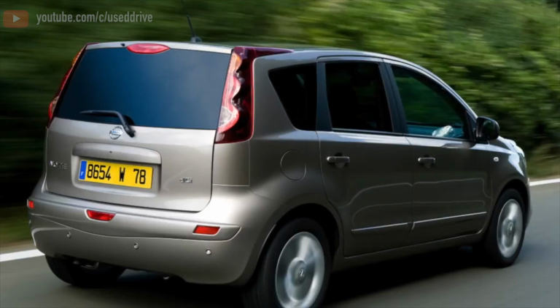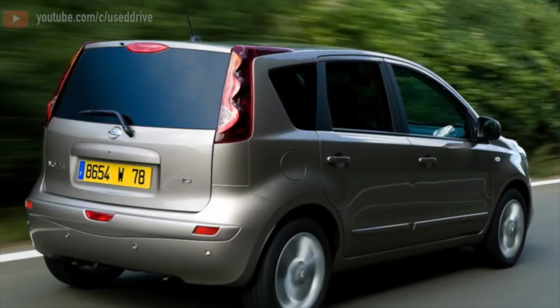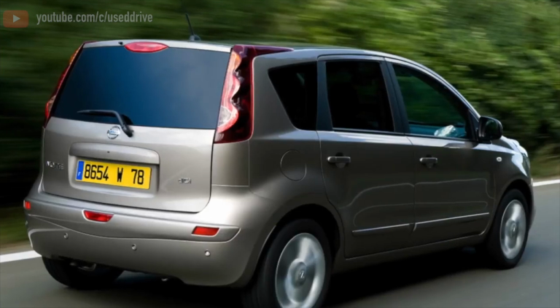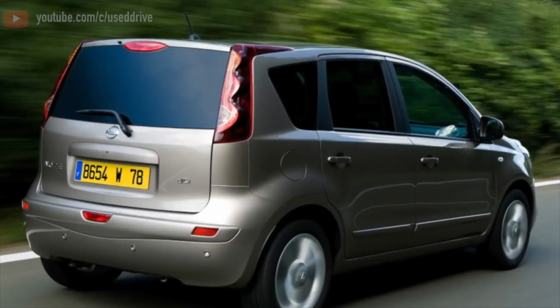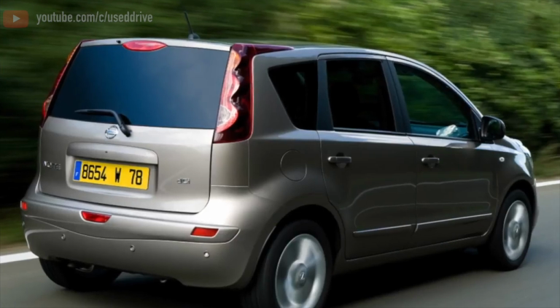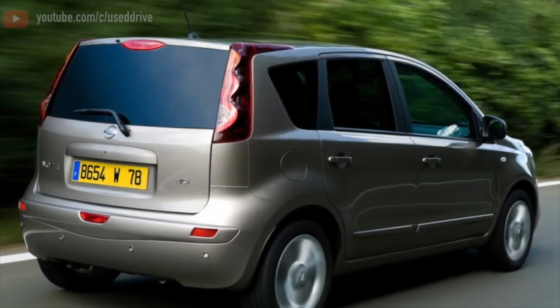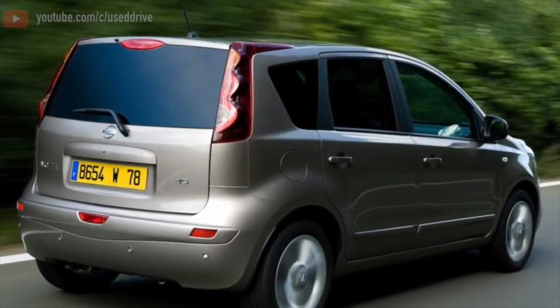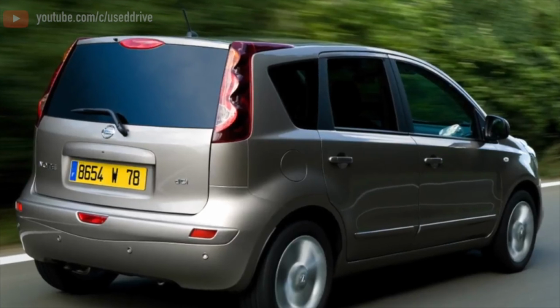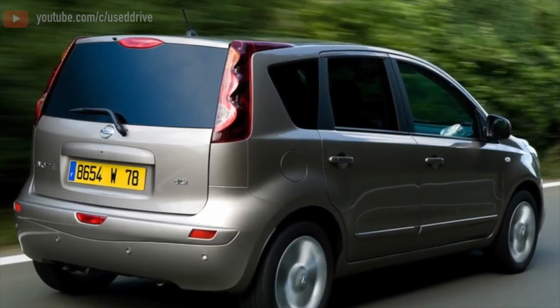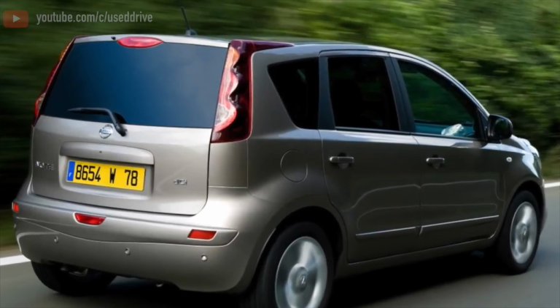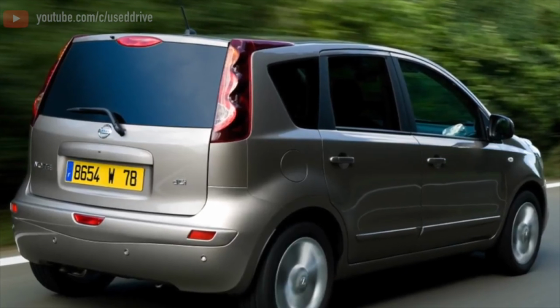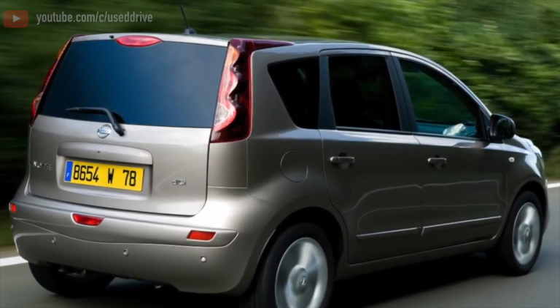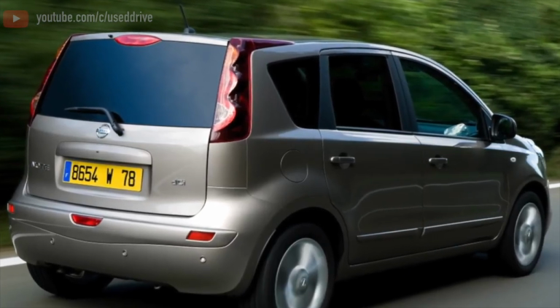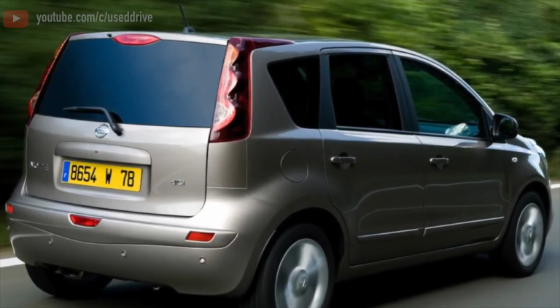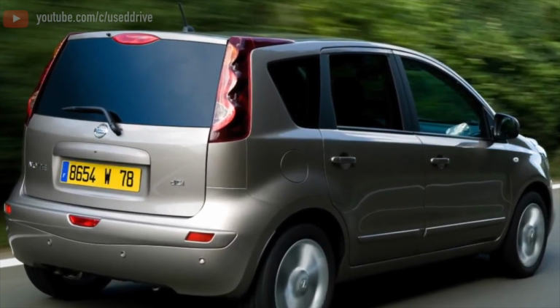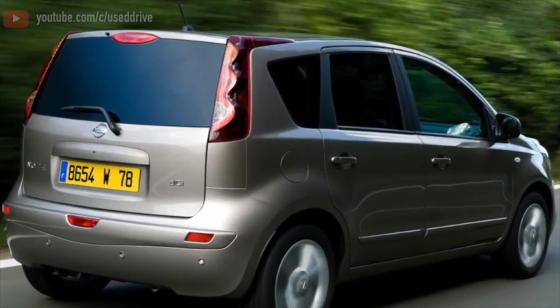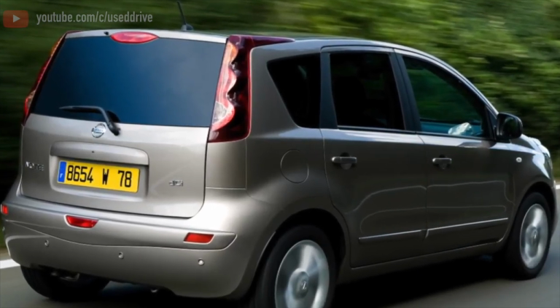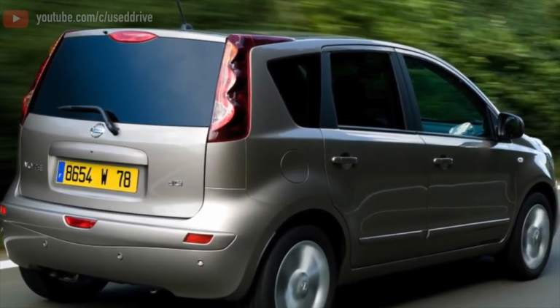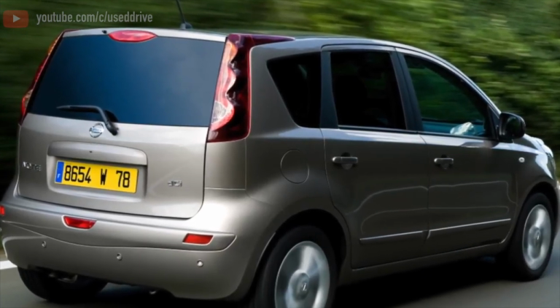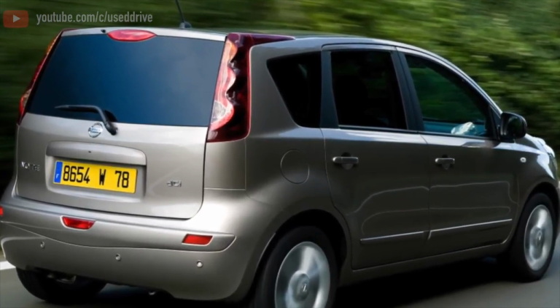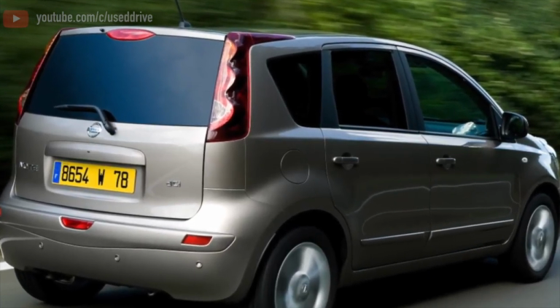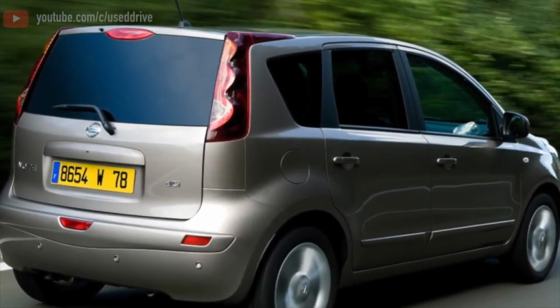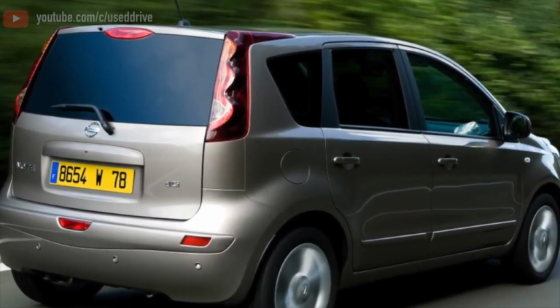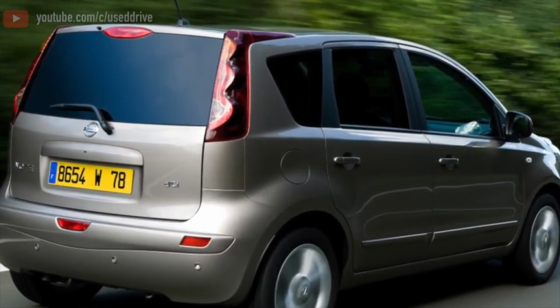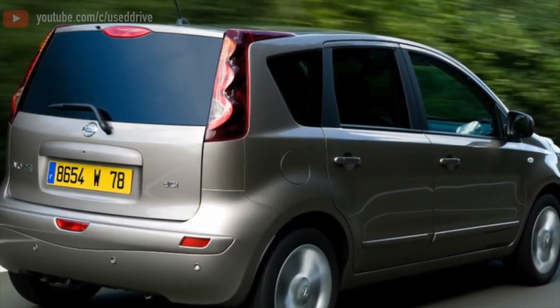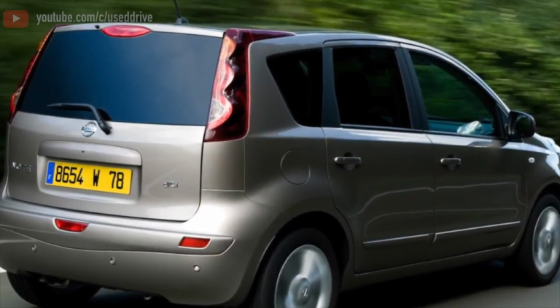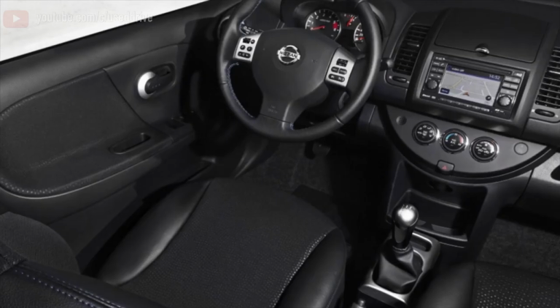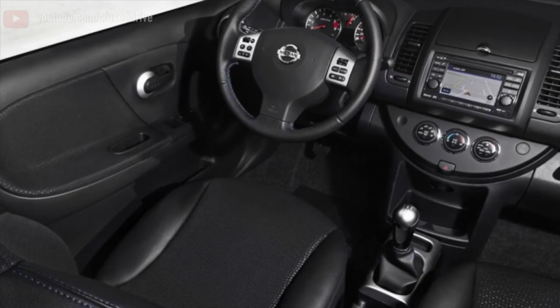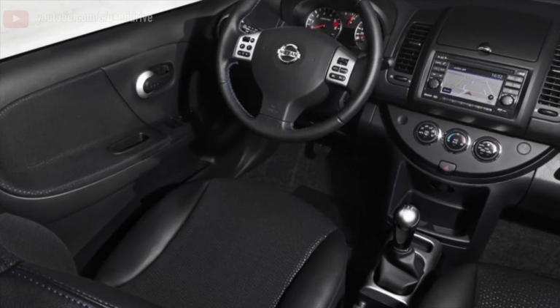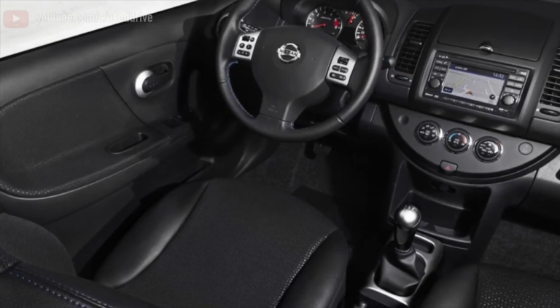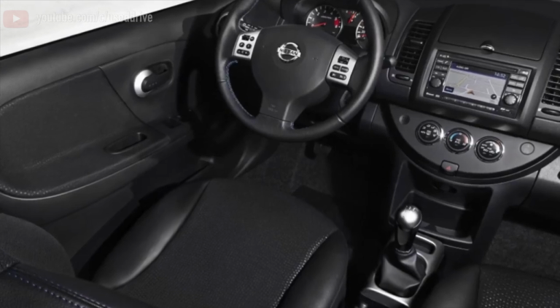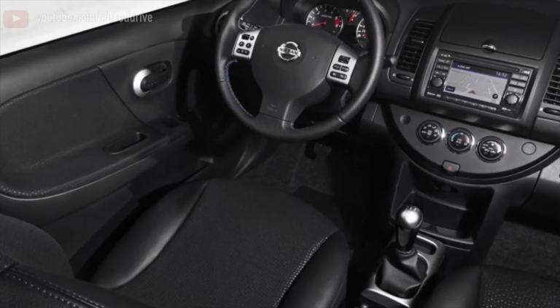Greetings dear friends! I present to your attention the most common malfunctions and breakdowns that occur on the Nissan Note.